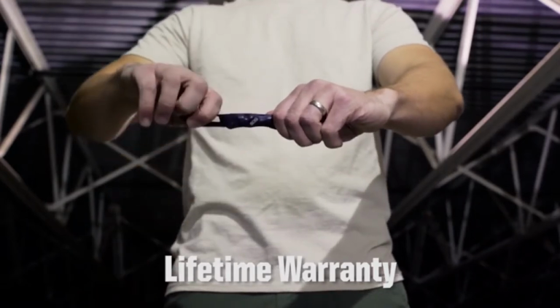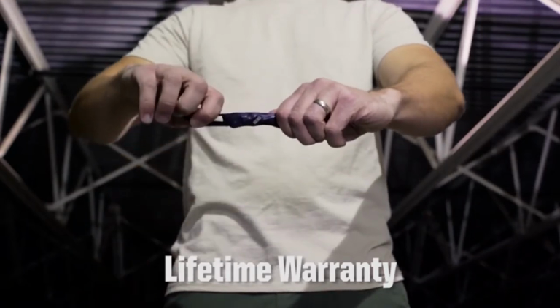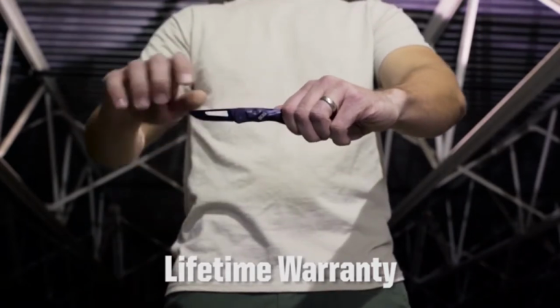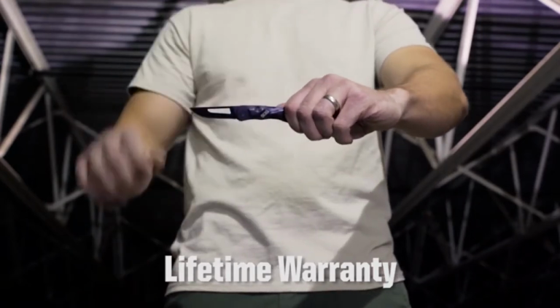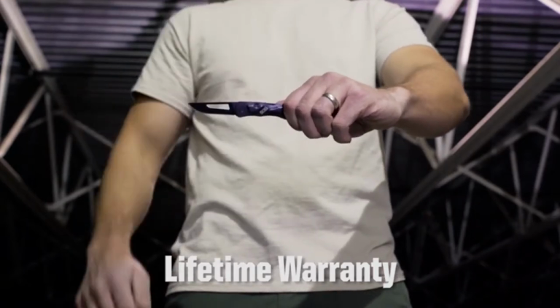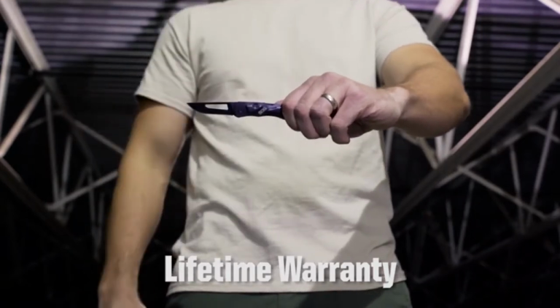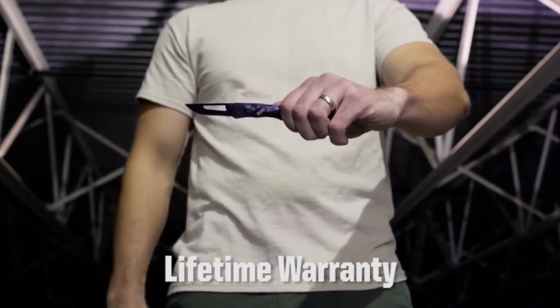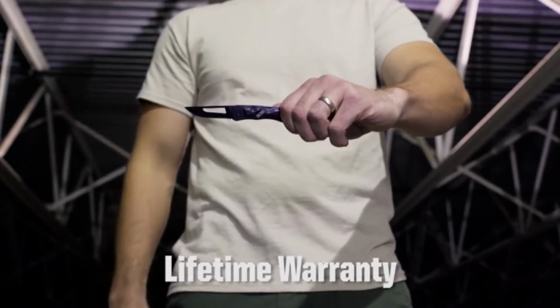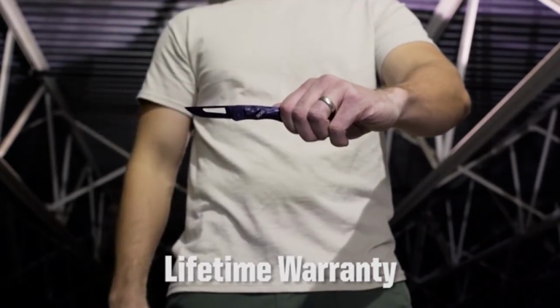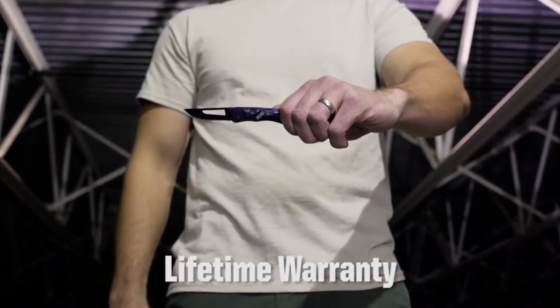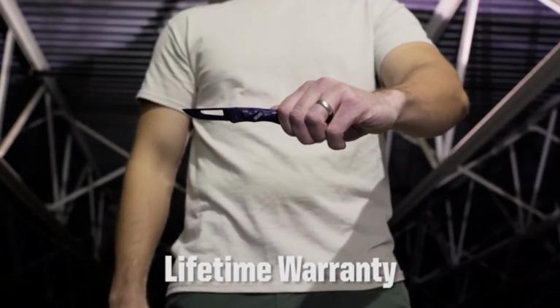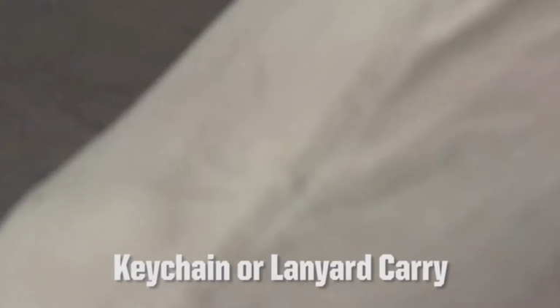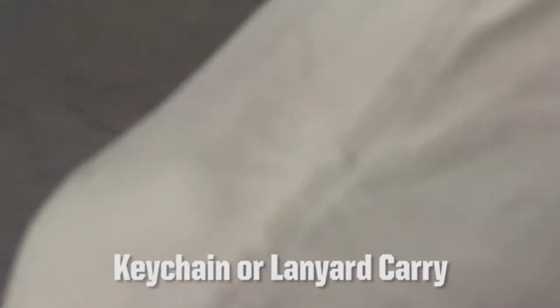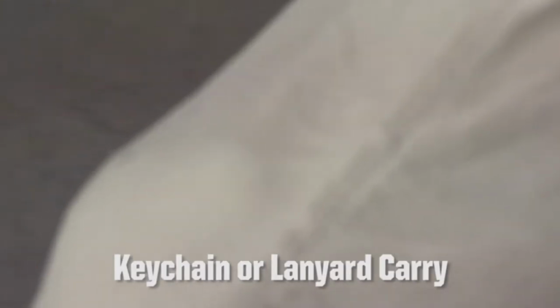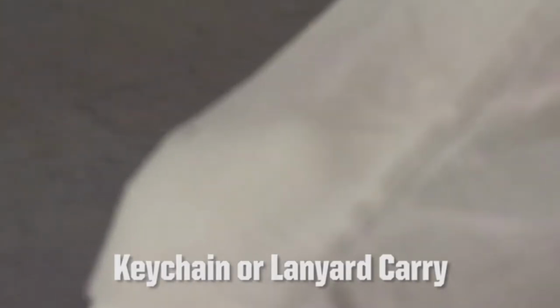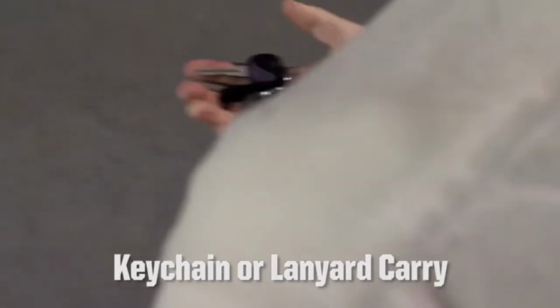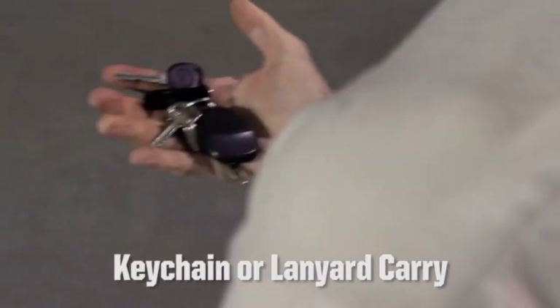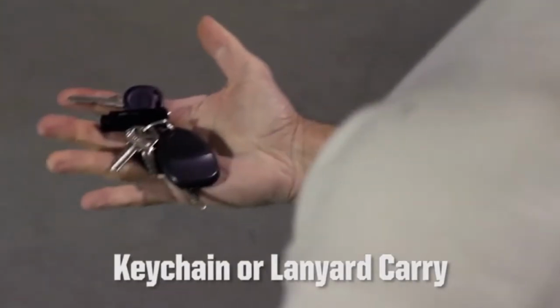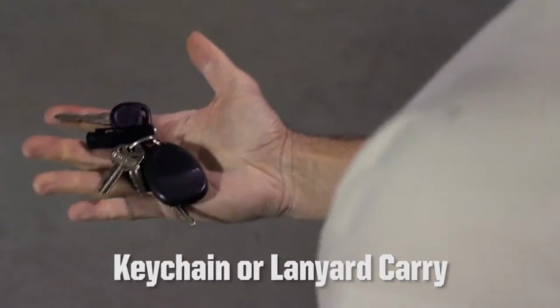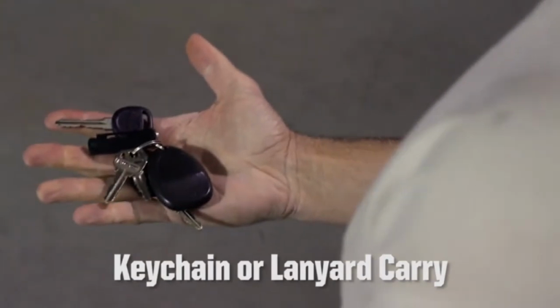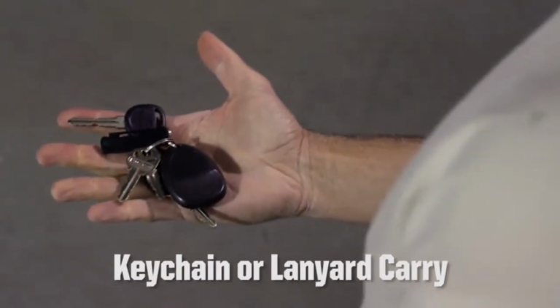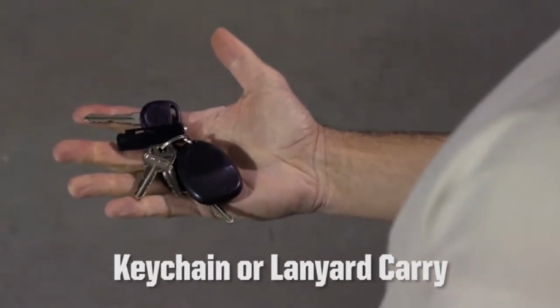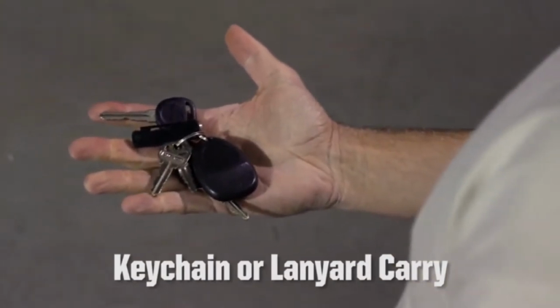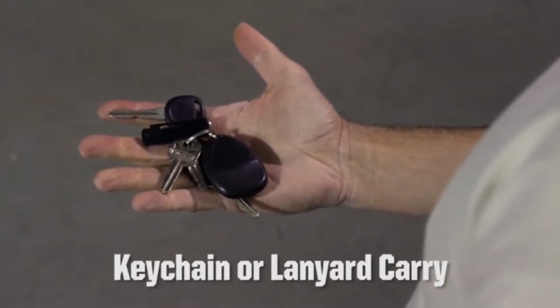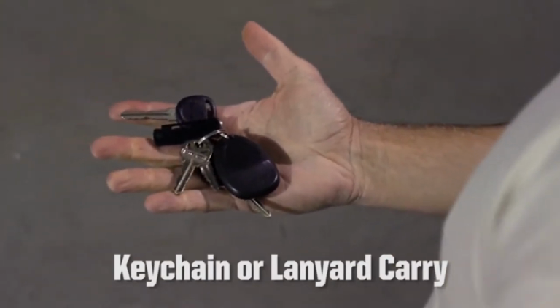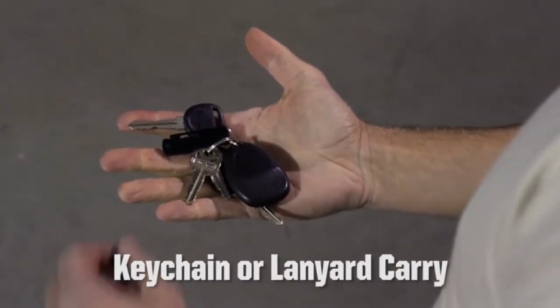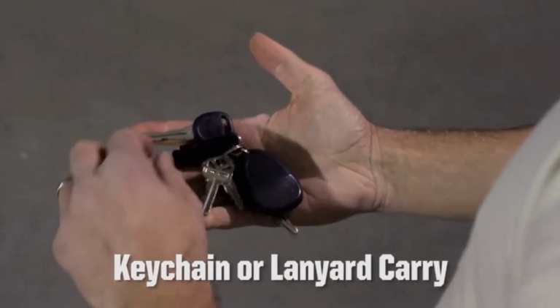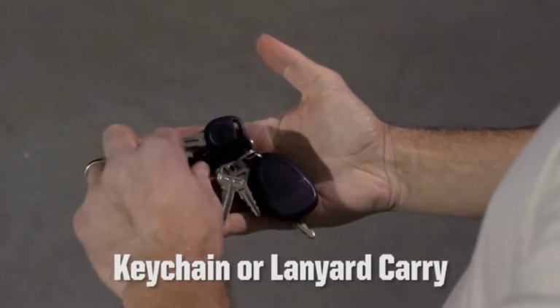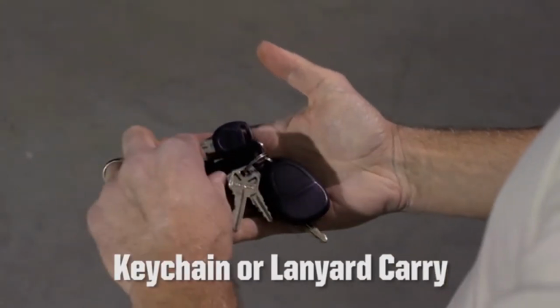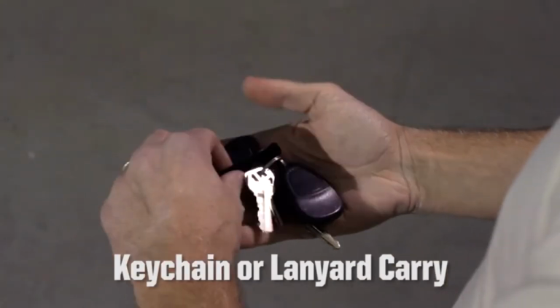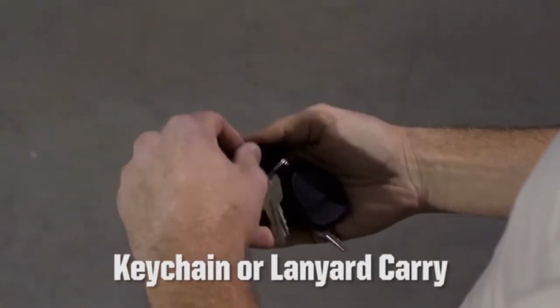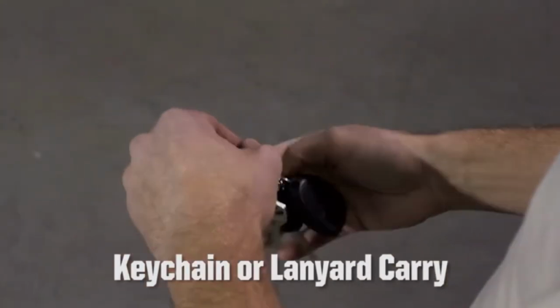I'm going to open it, get into it real quick, and then we'll do a paper cutting test on it.